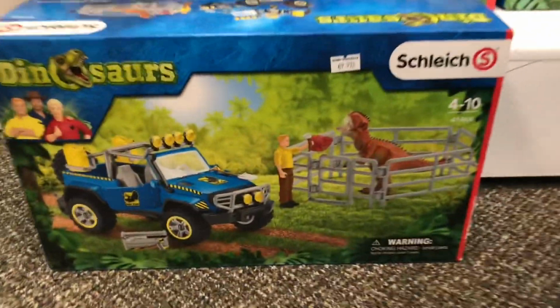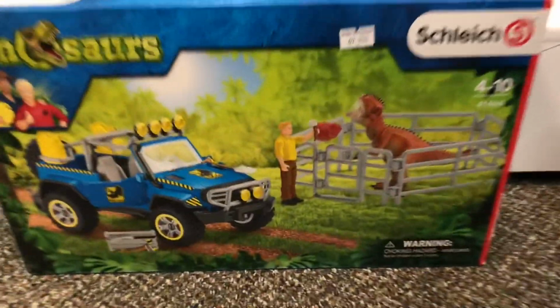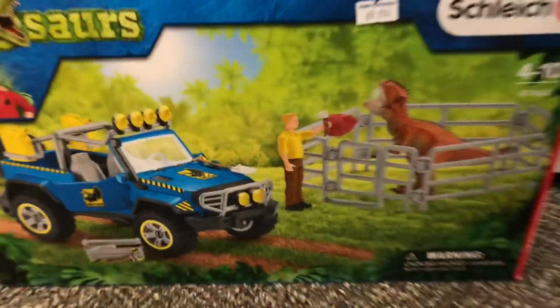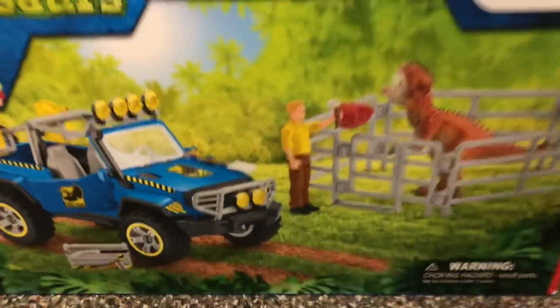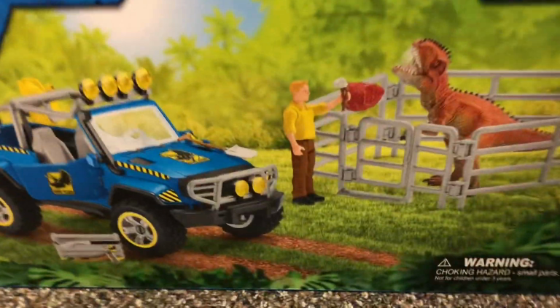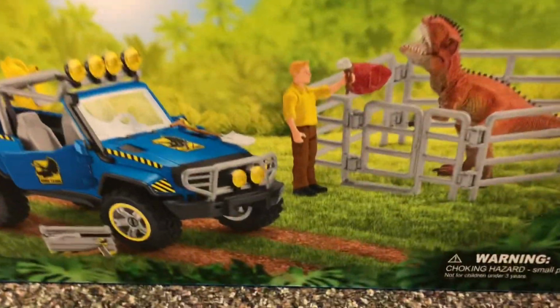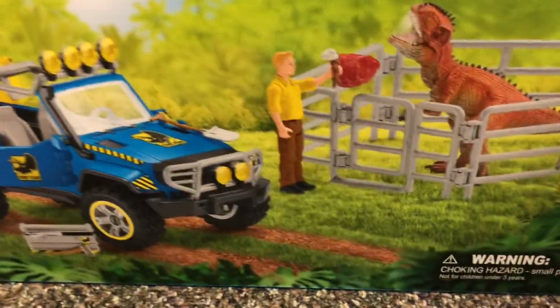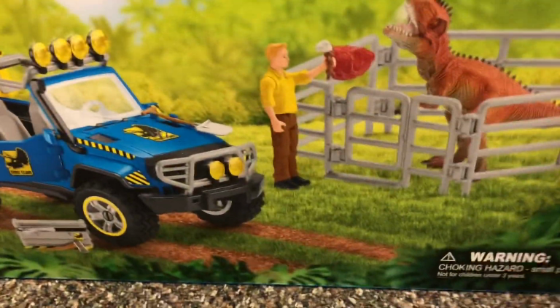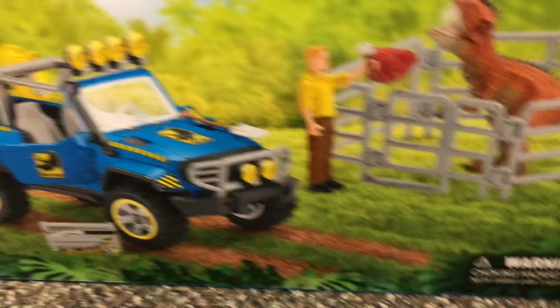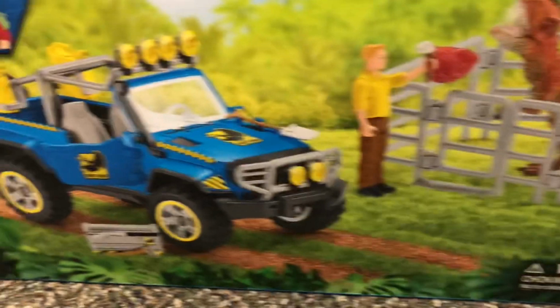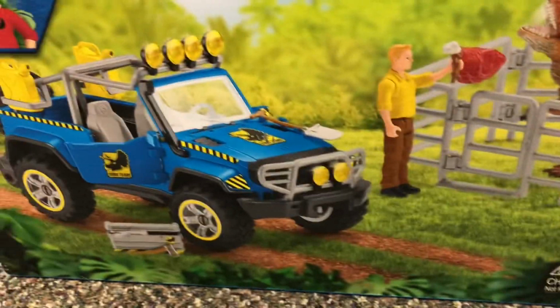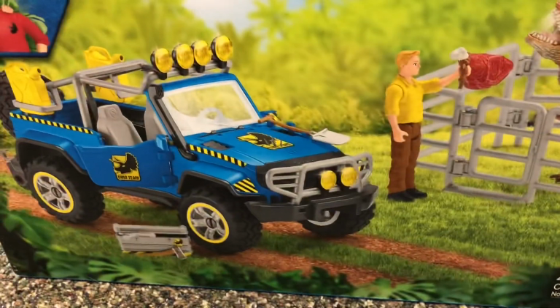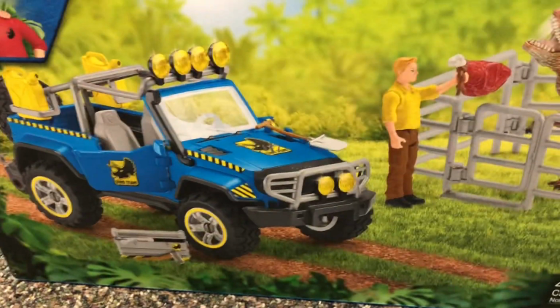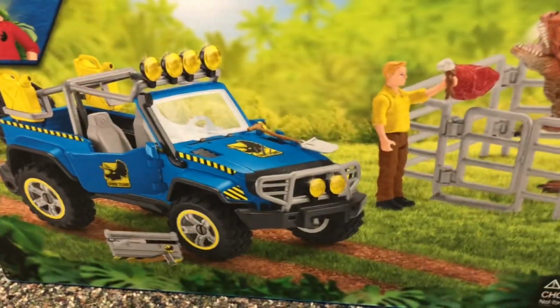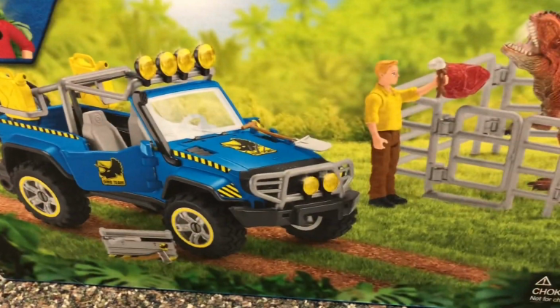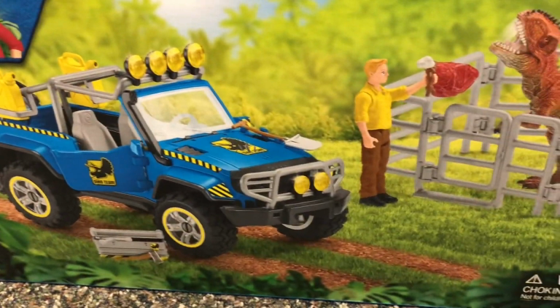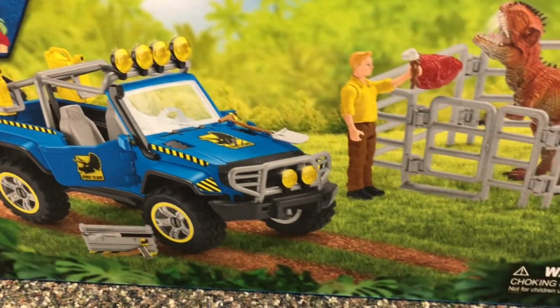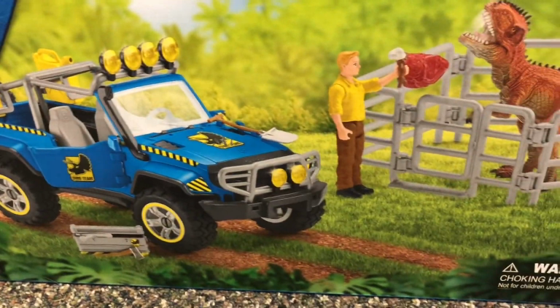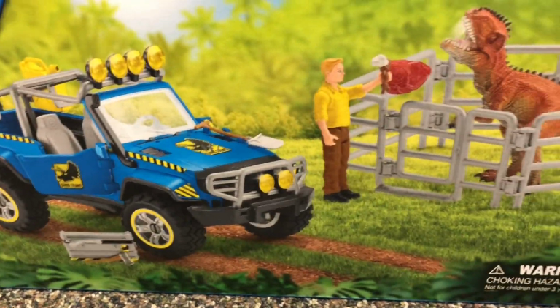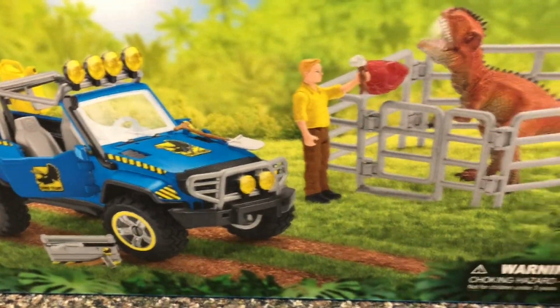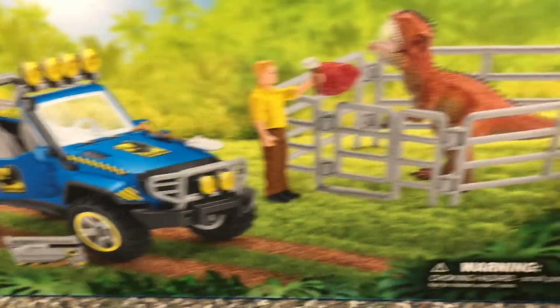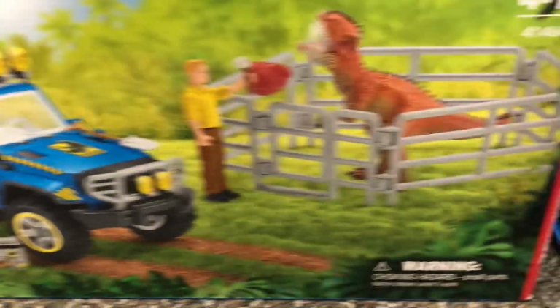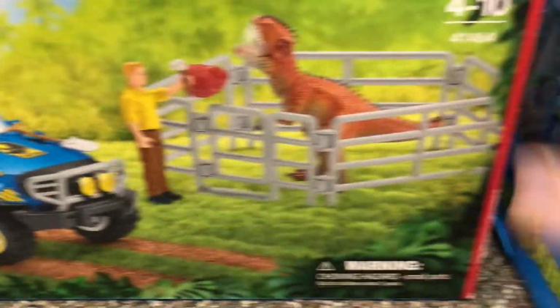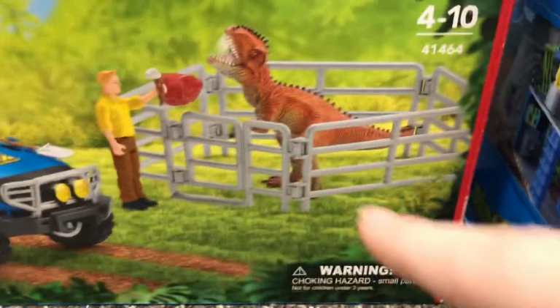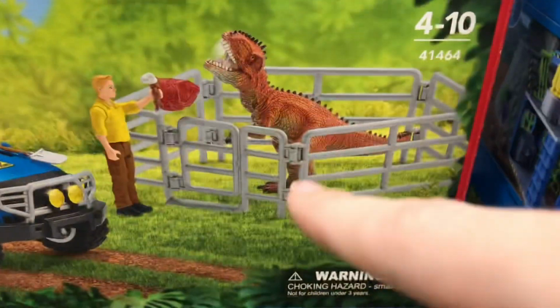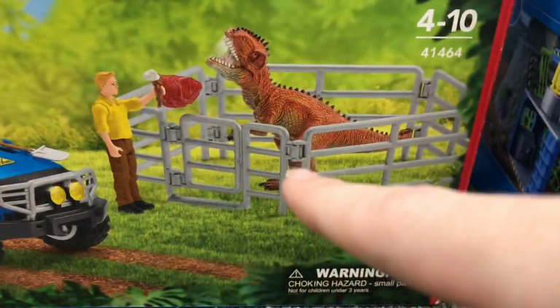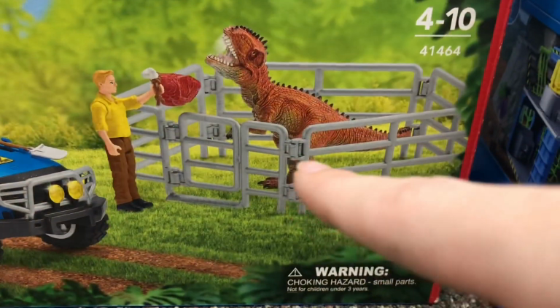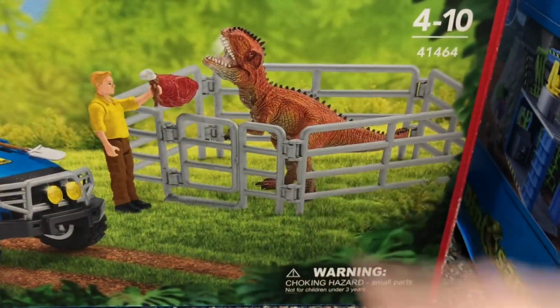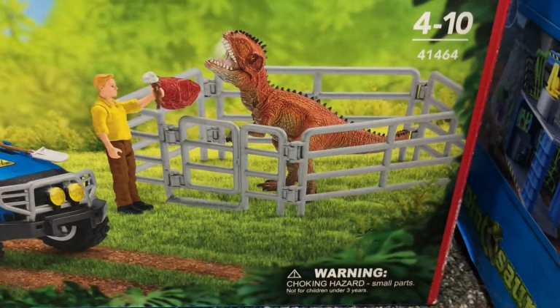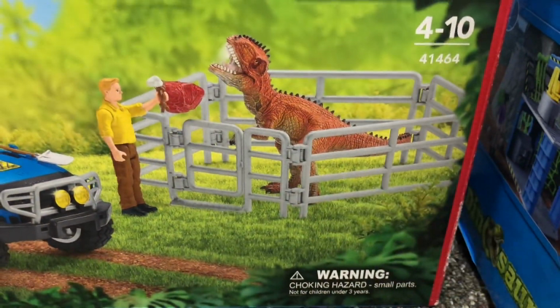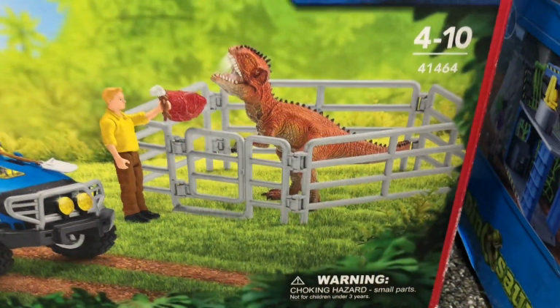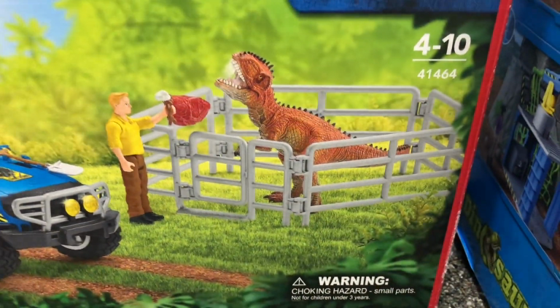This vehicle is pretty cool, it's in scale with Mattel figures. It's got a little cage for dinosaurs.